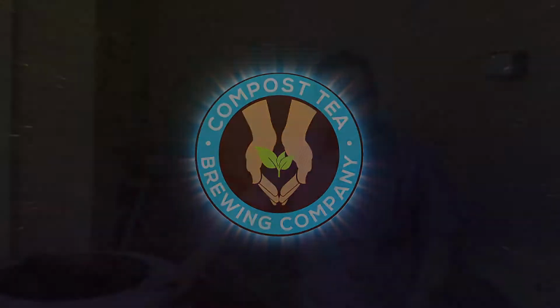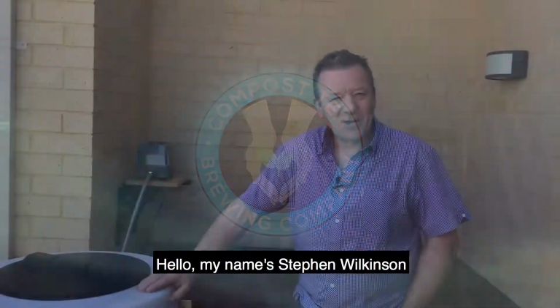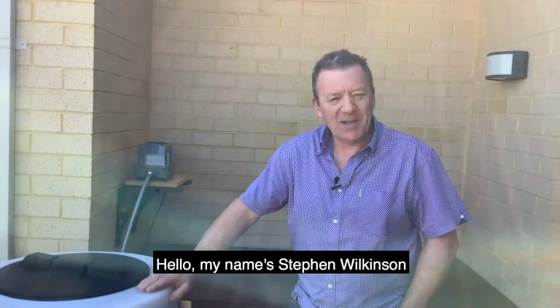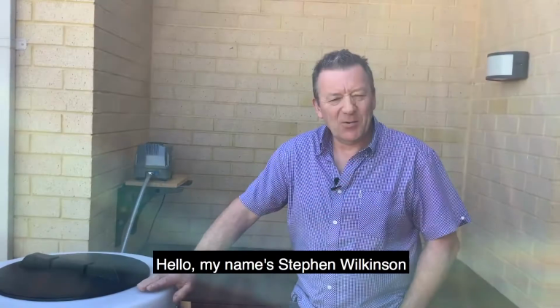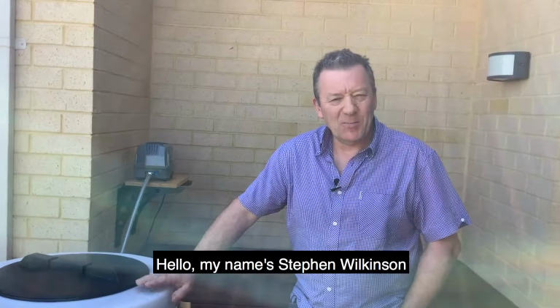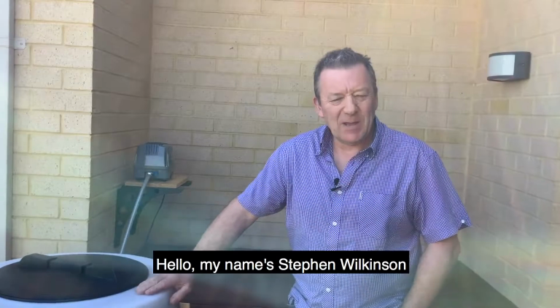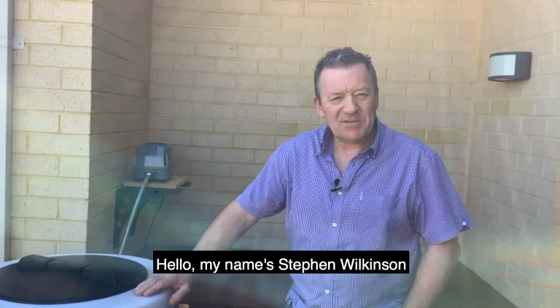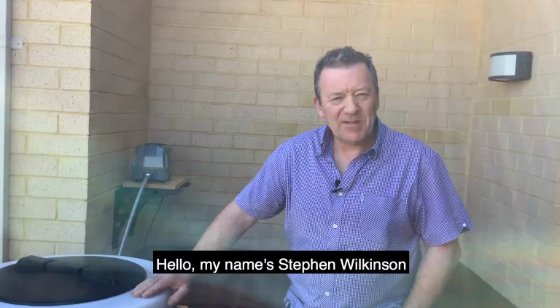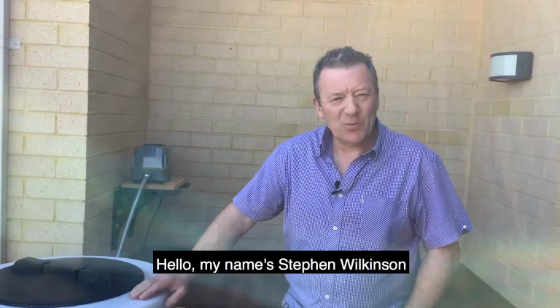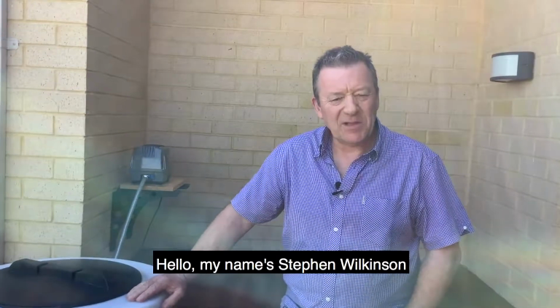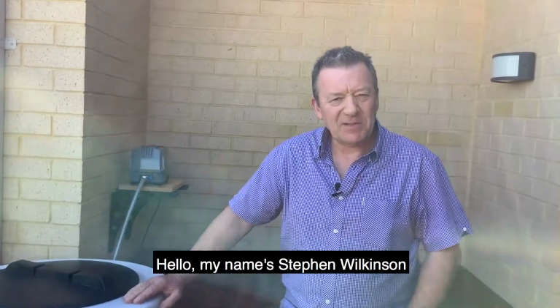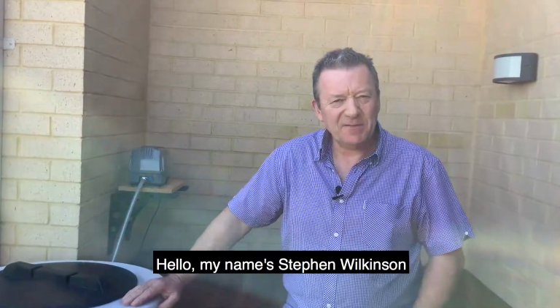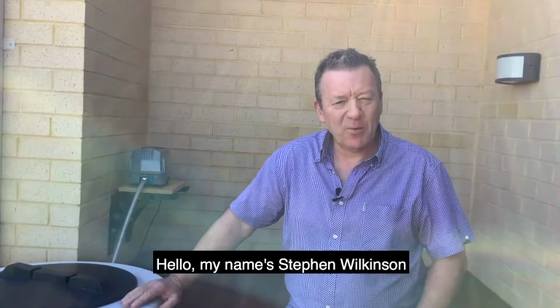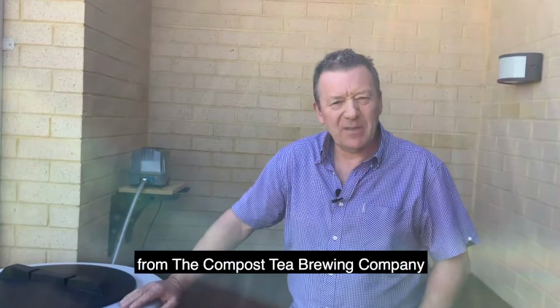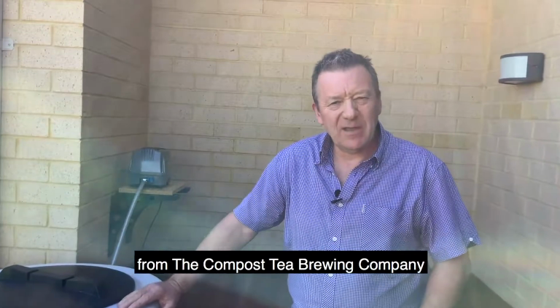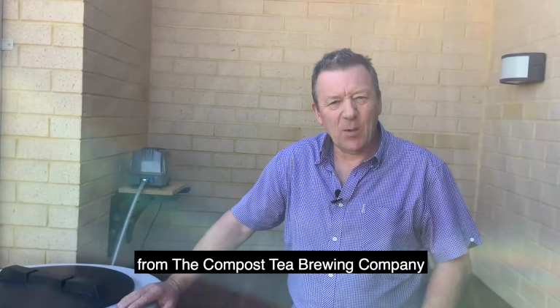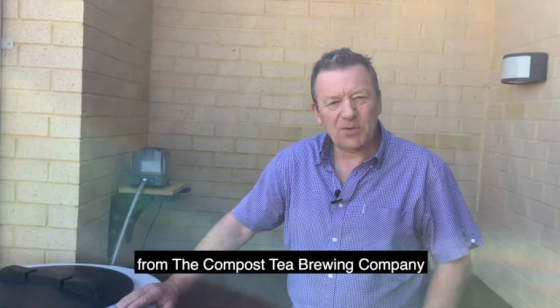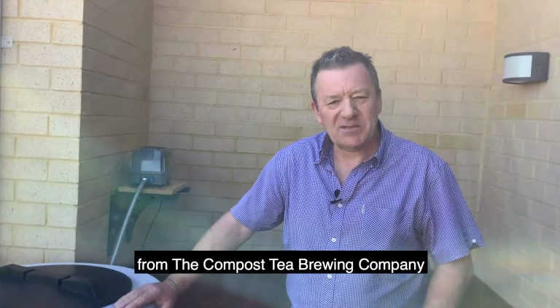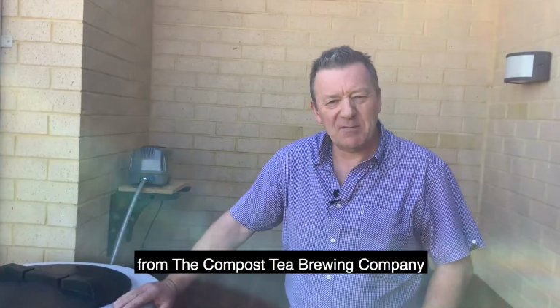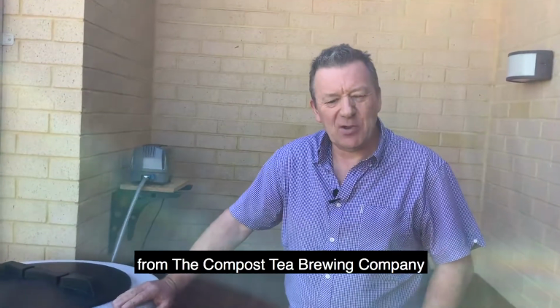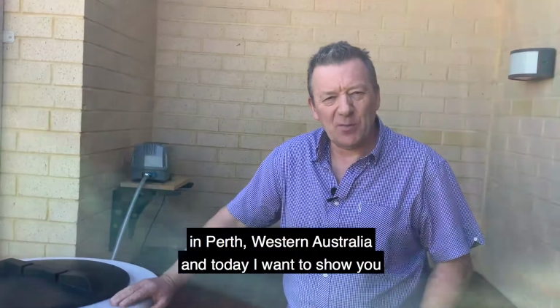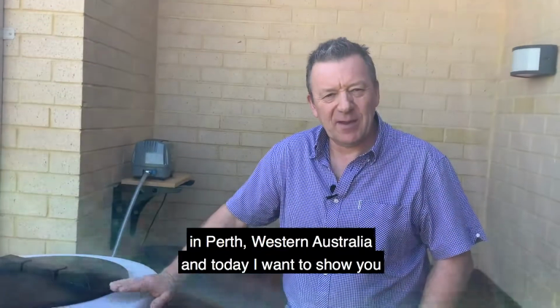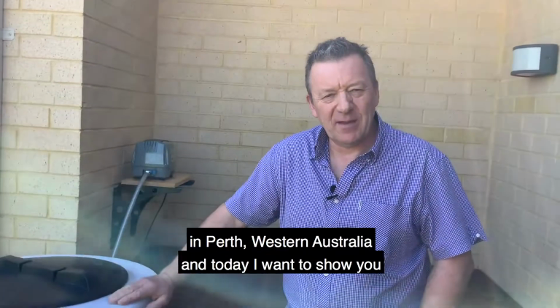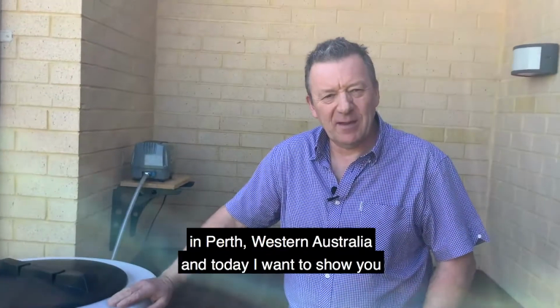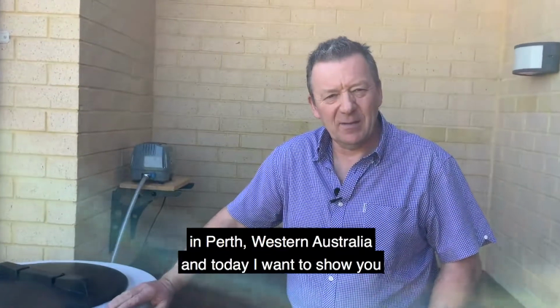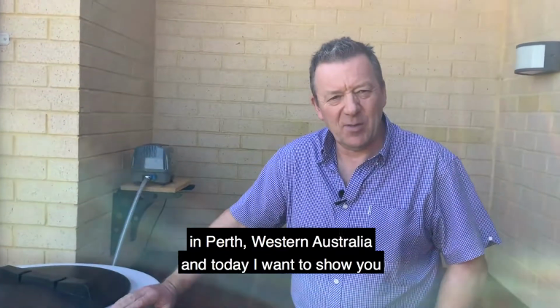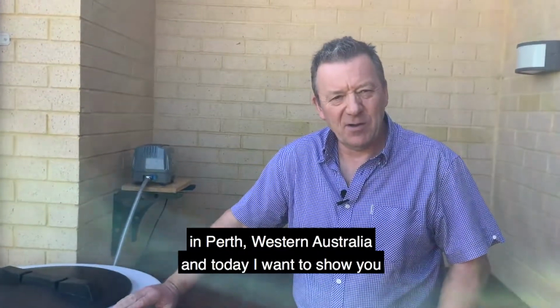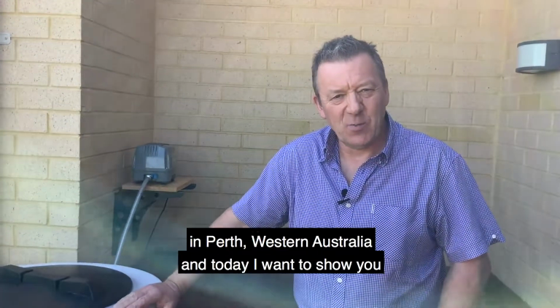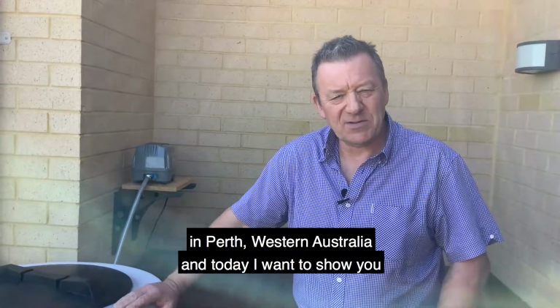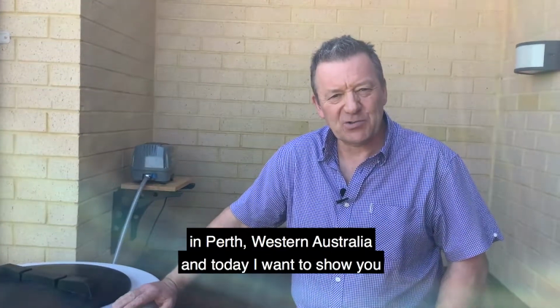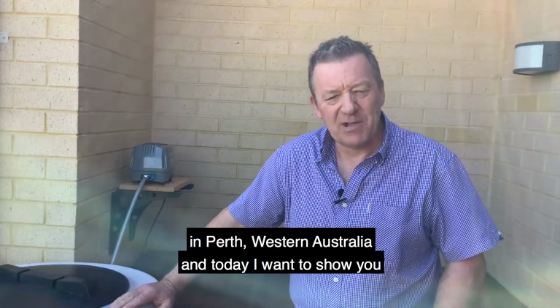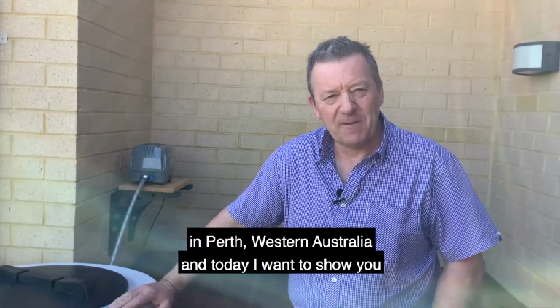Hello, my name's Stephen Wilkinson from the Compost Tea Brewing Company in Perth, Western Australia.